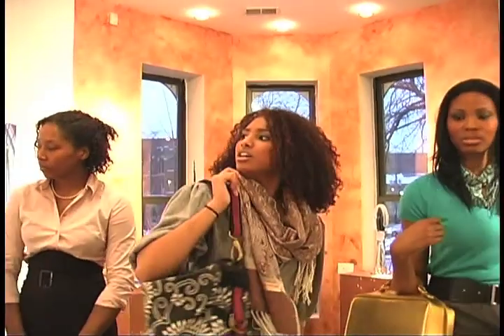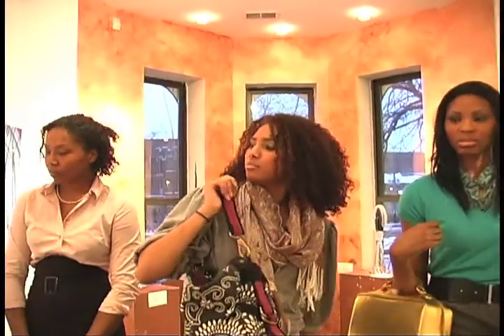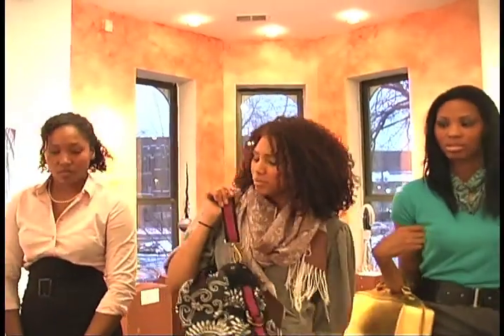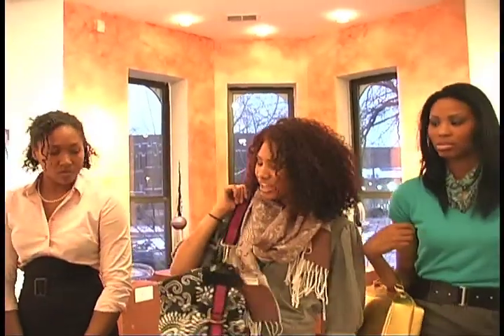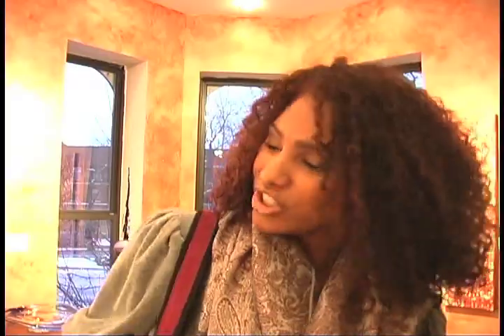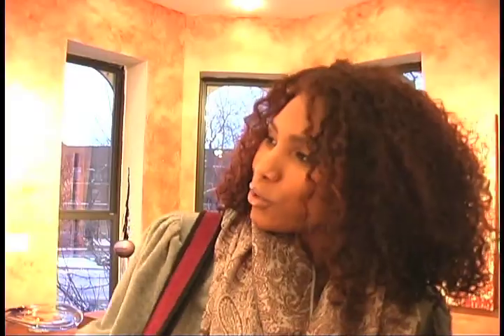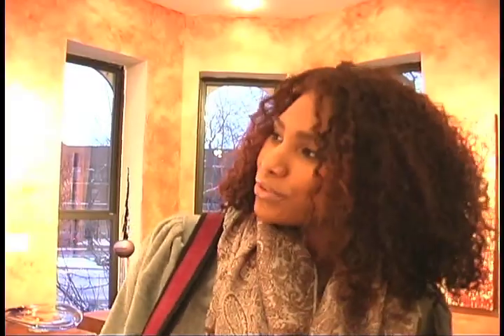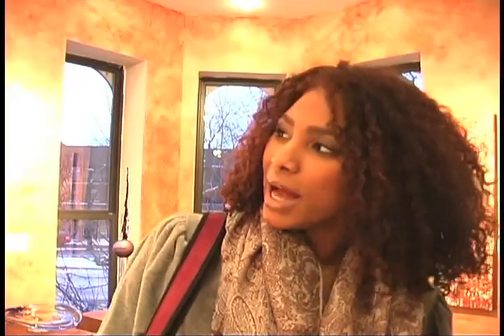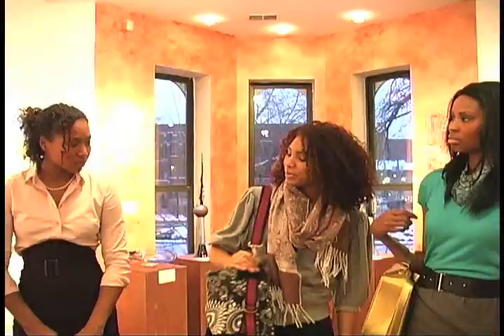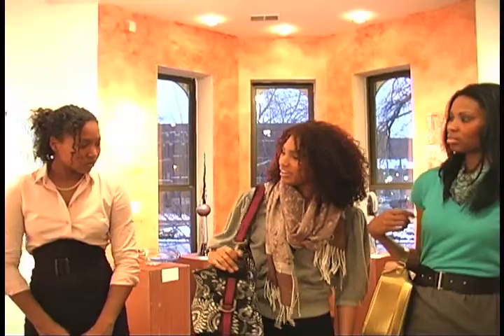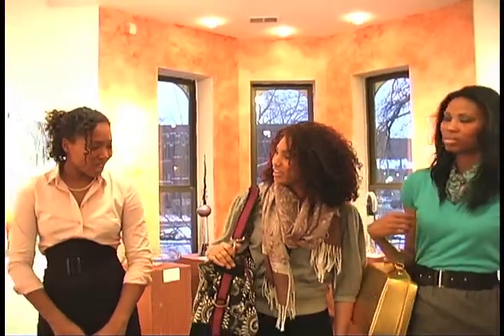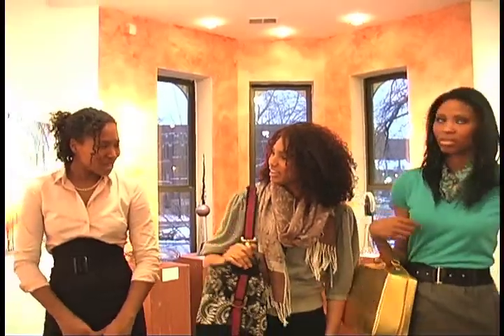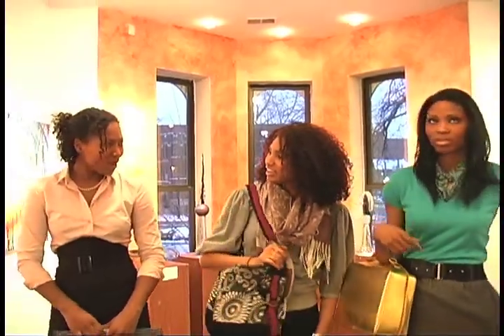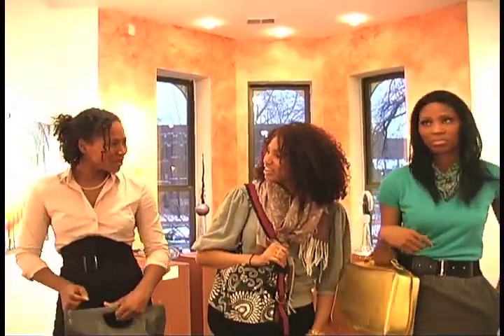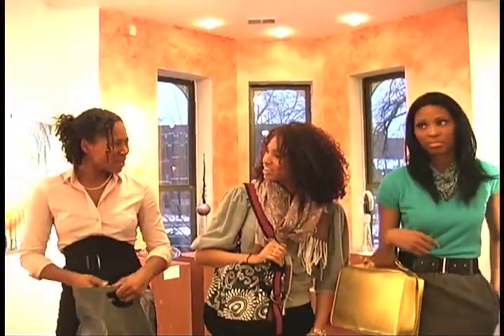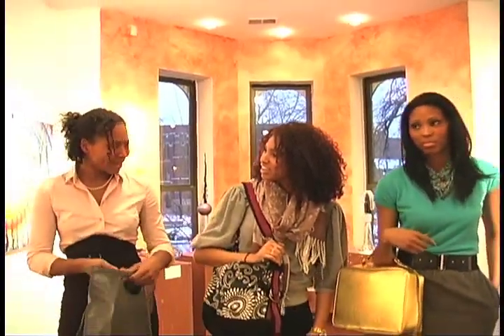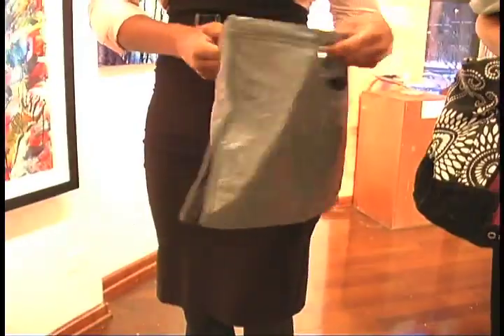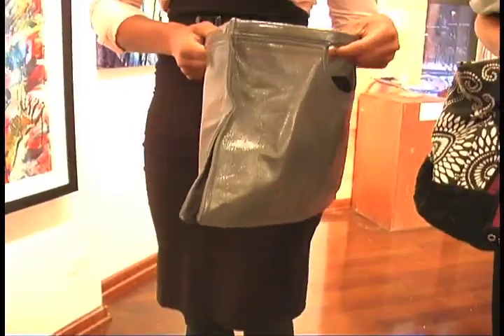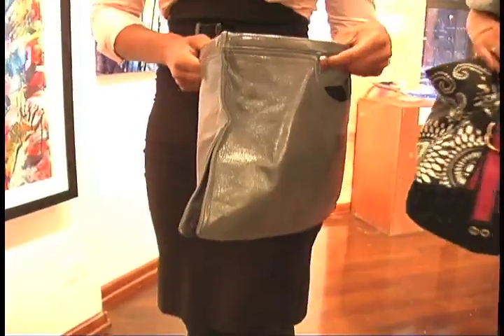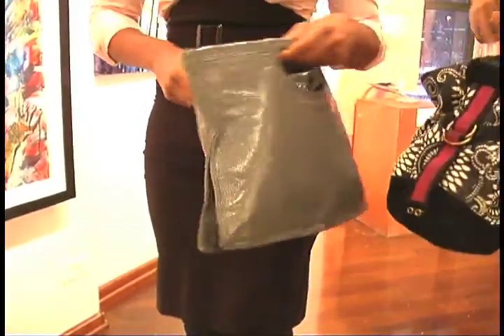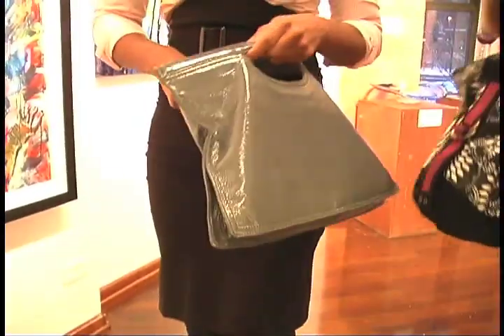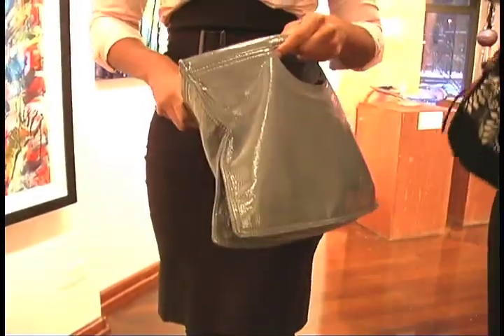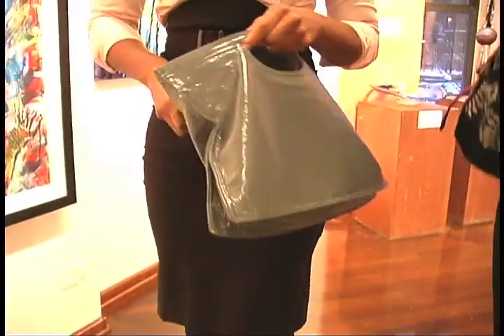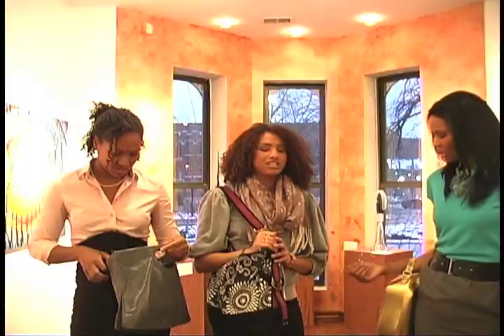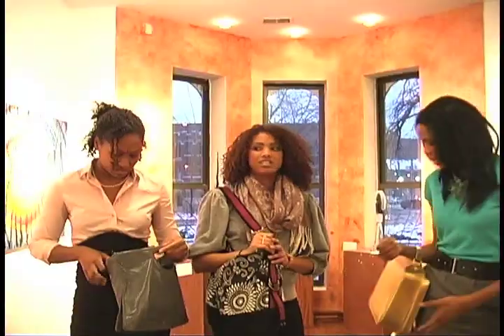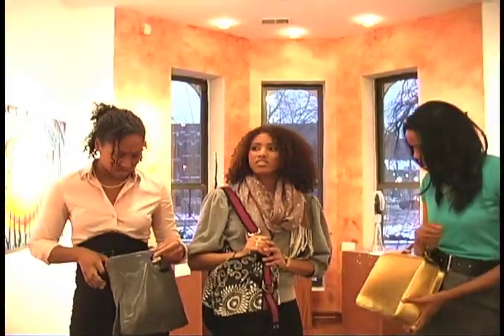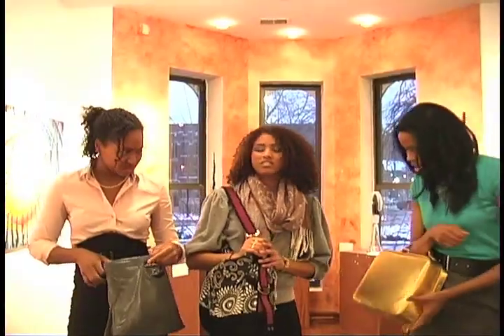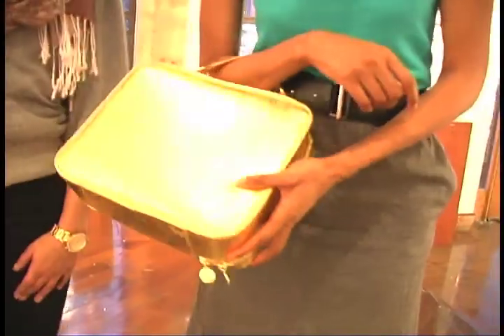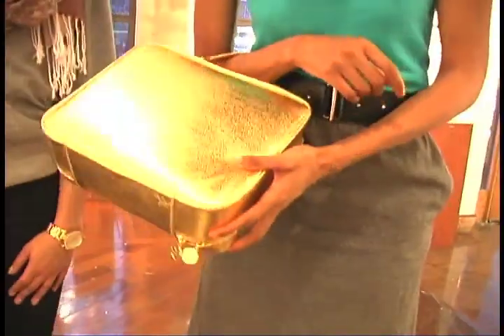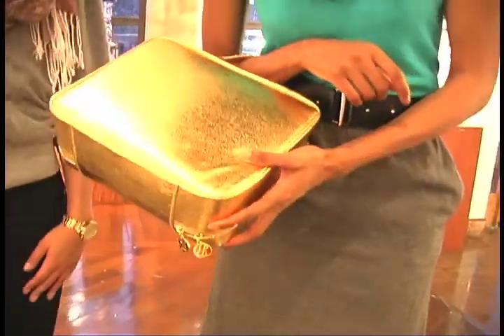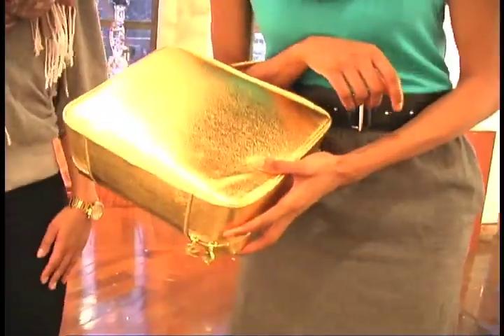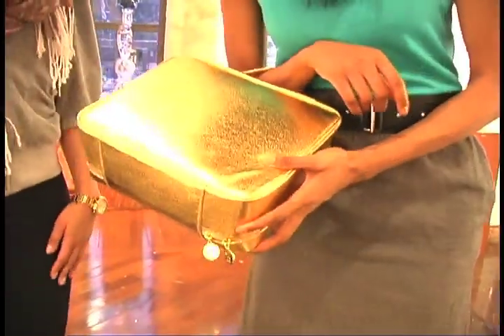My bag is just so floppy. I know. I don't like mine either. It's just too narrow. Look at the style of mine.